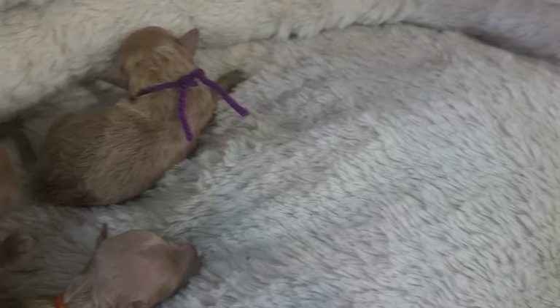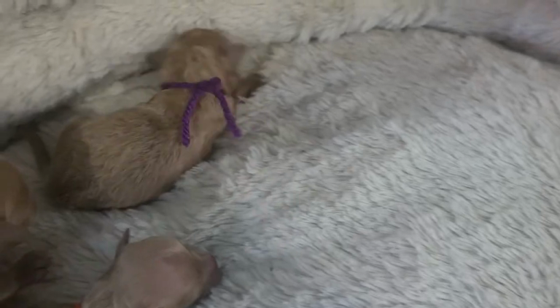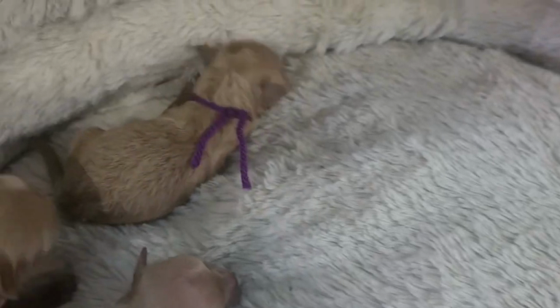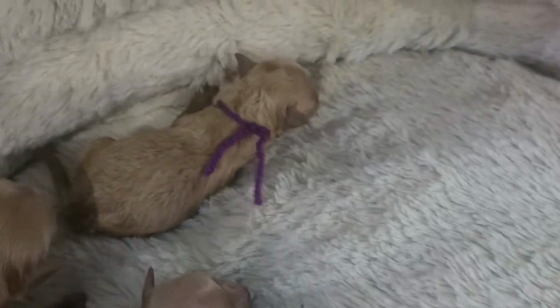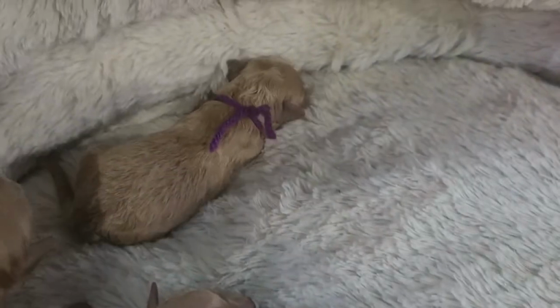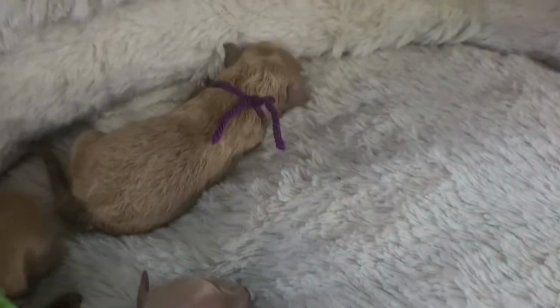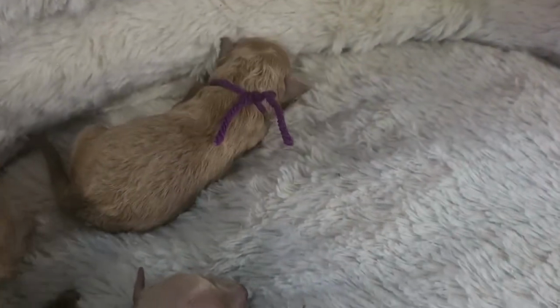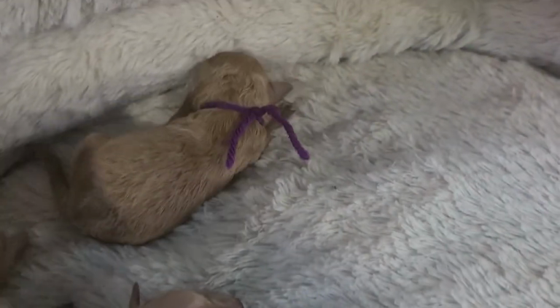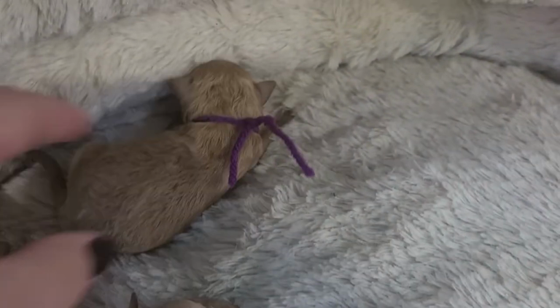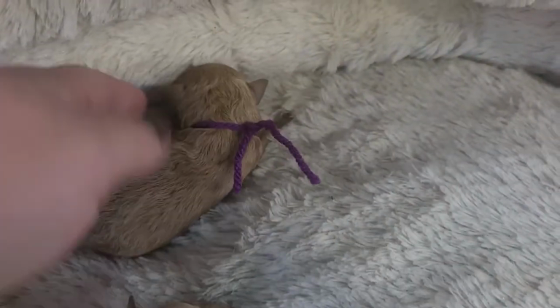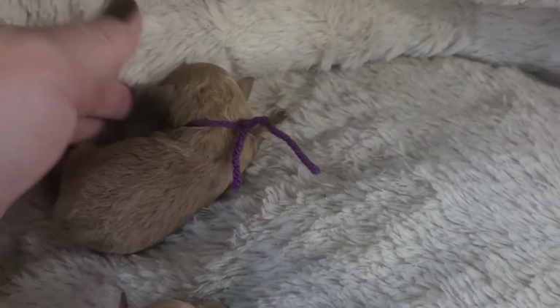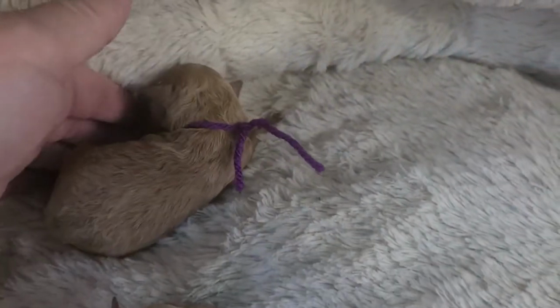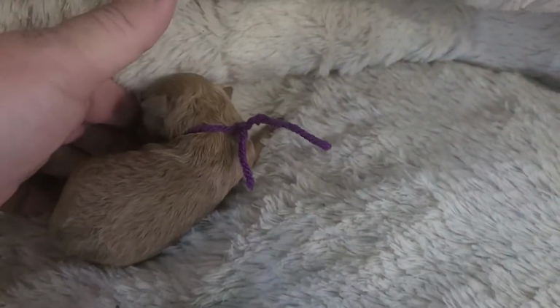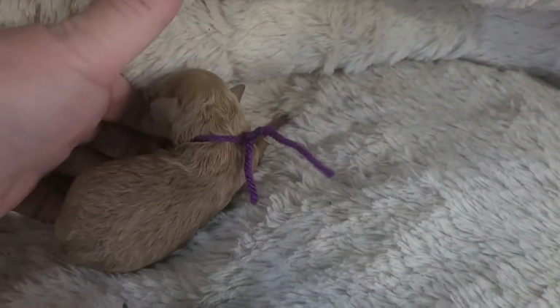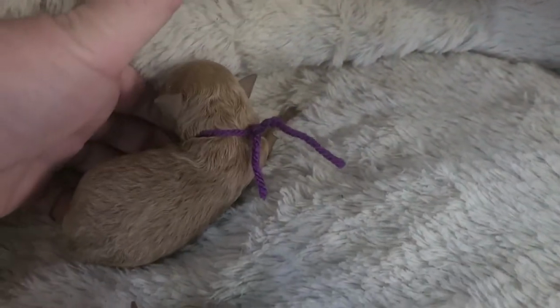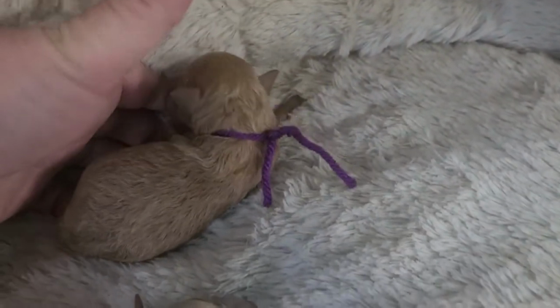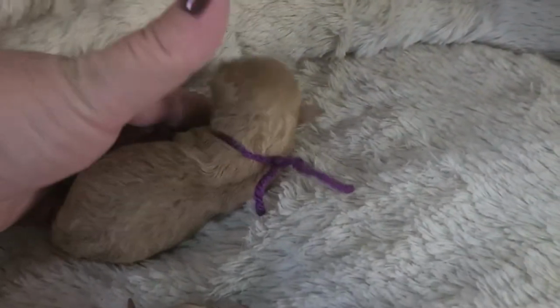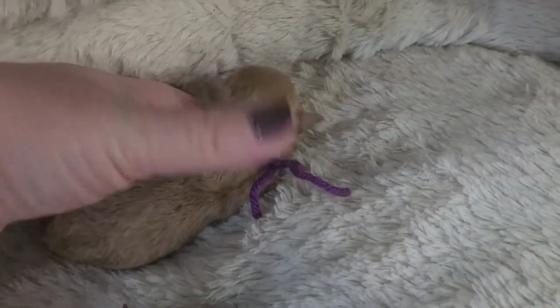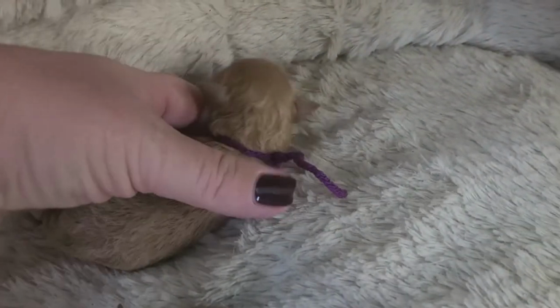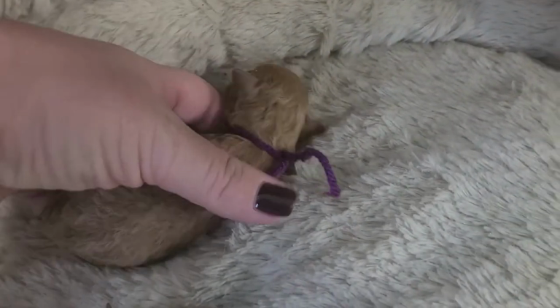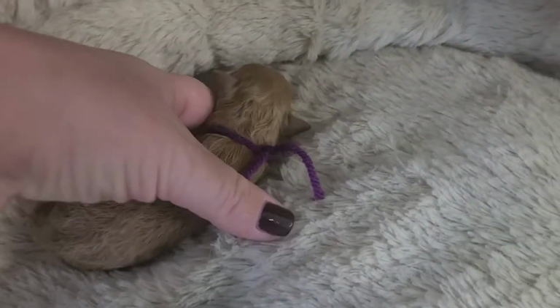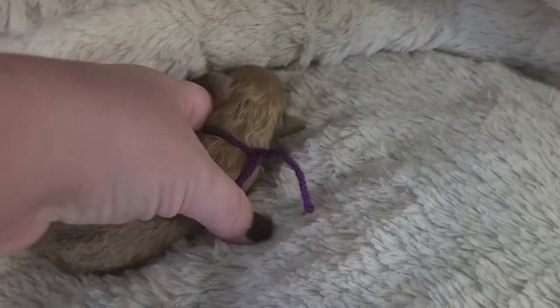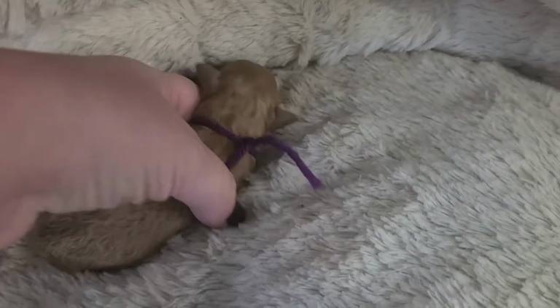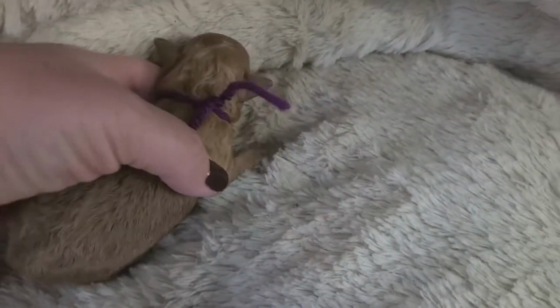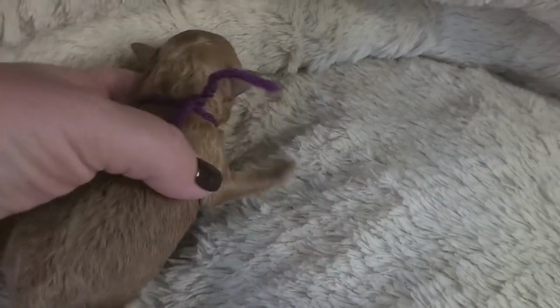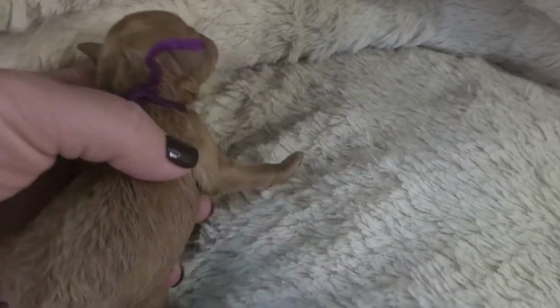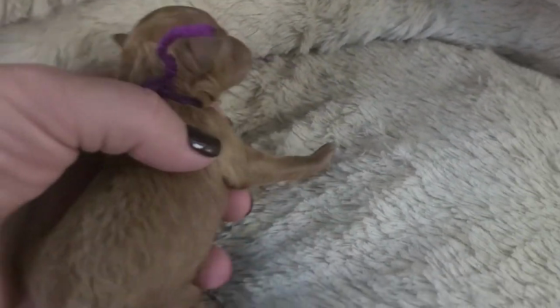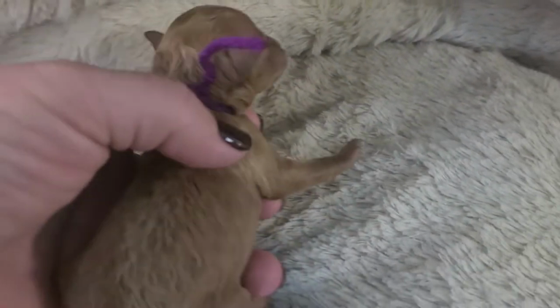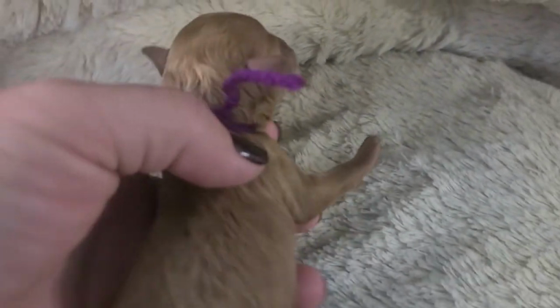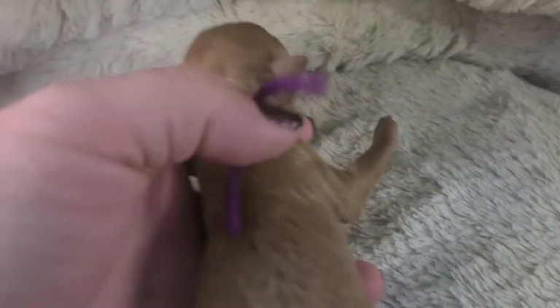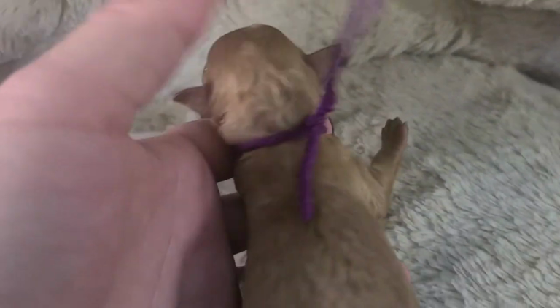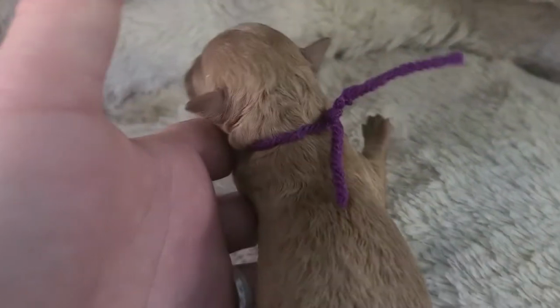And then here's the lone female. She will have a curly coat.